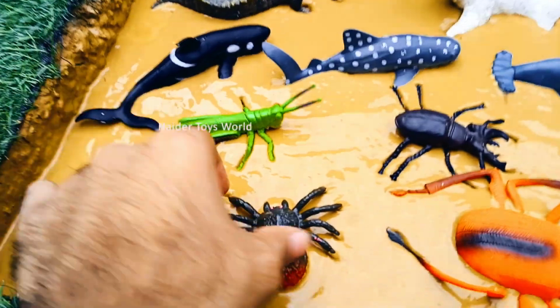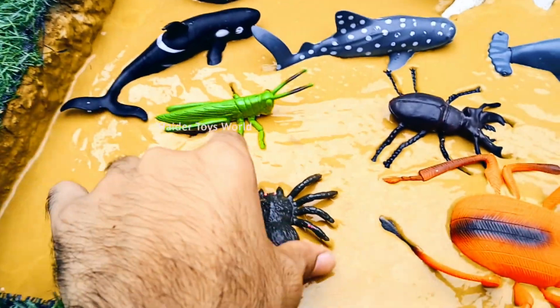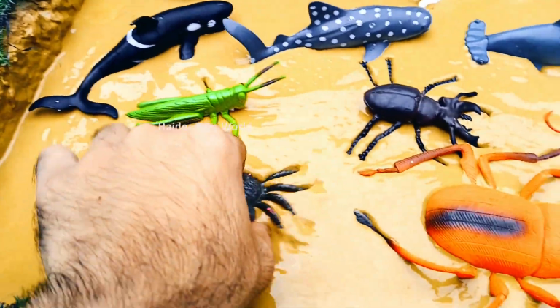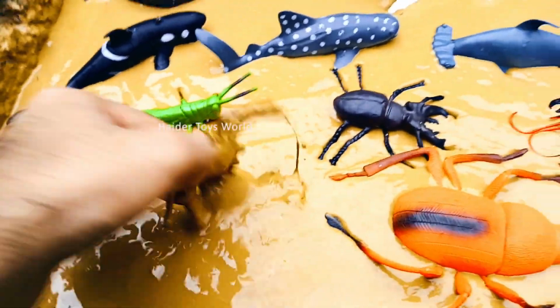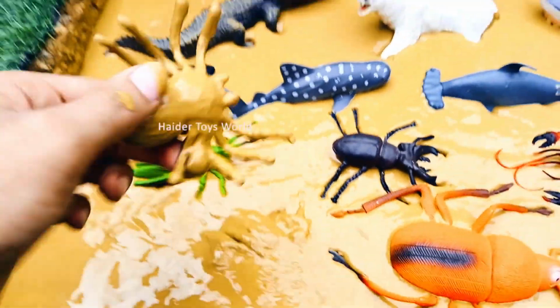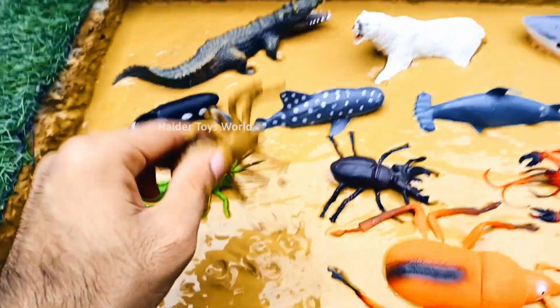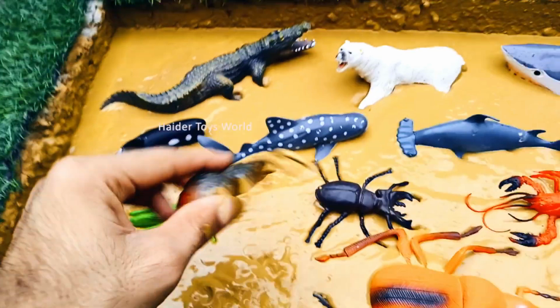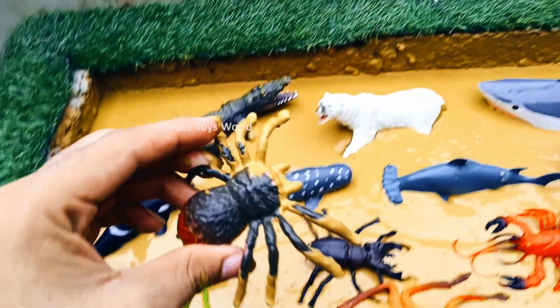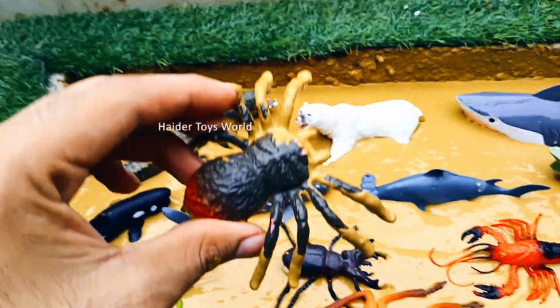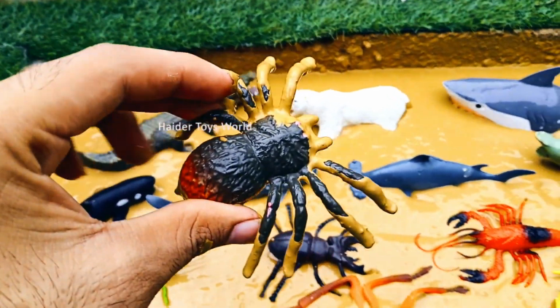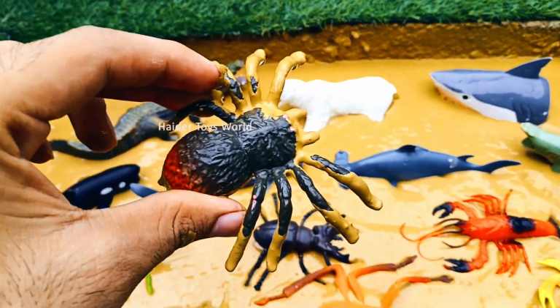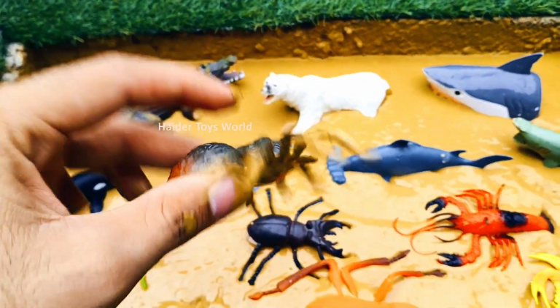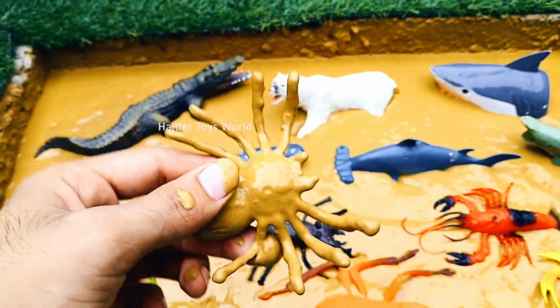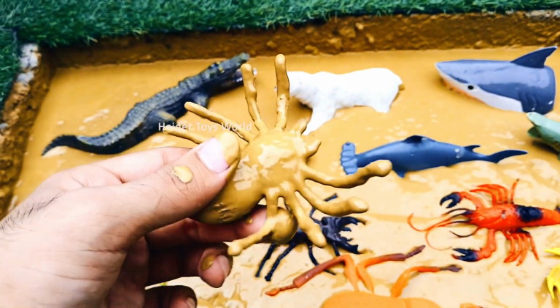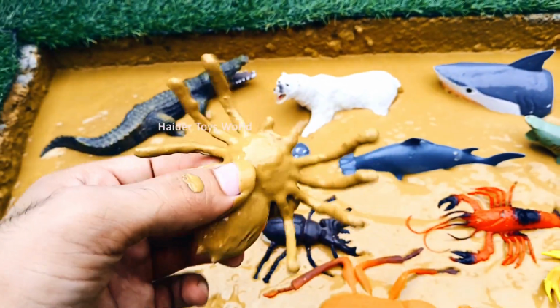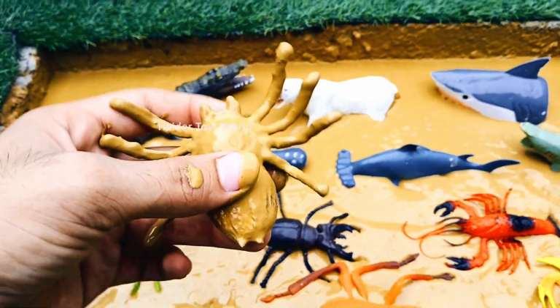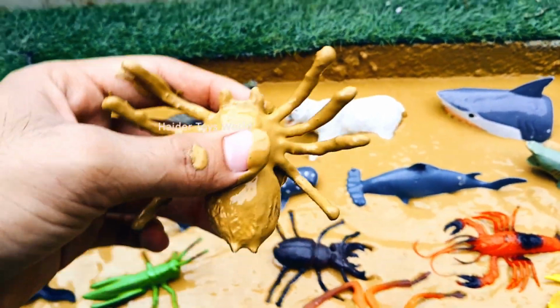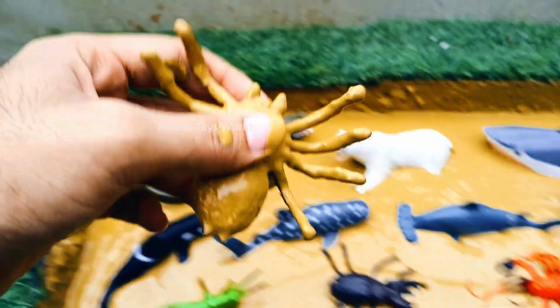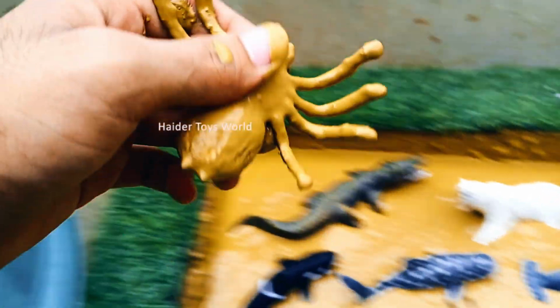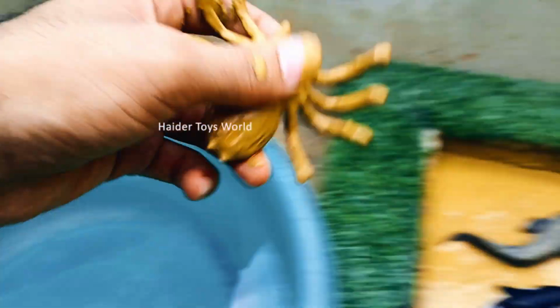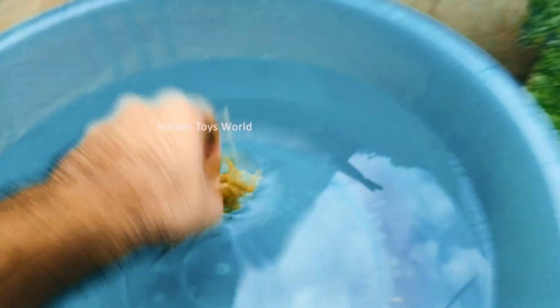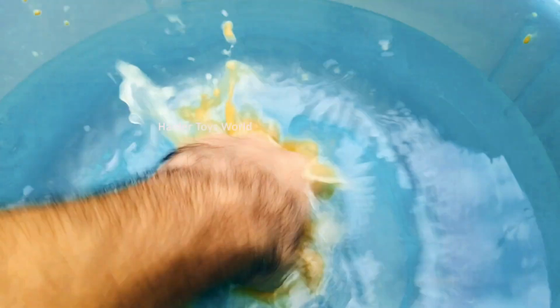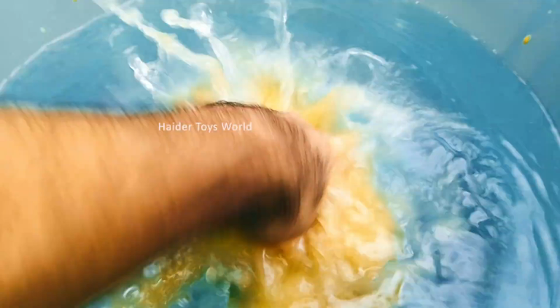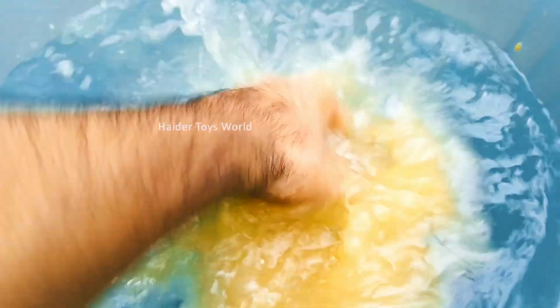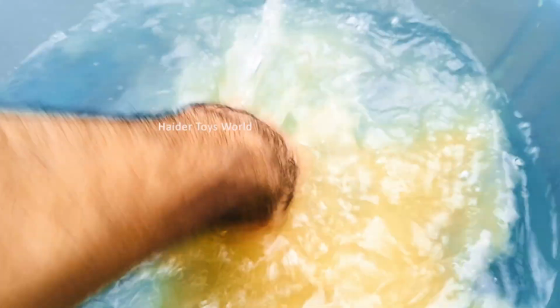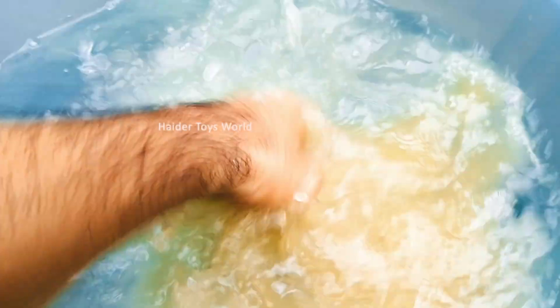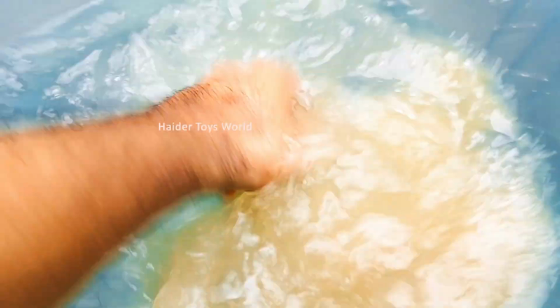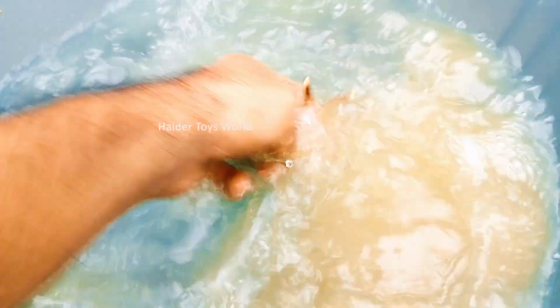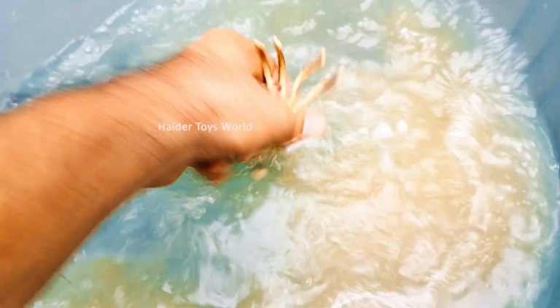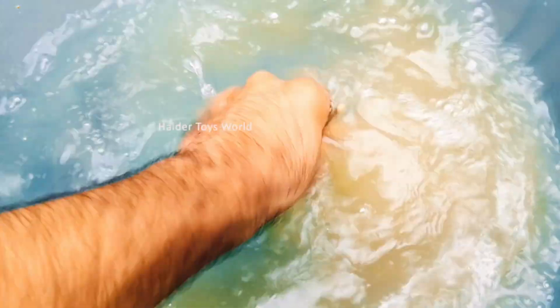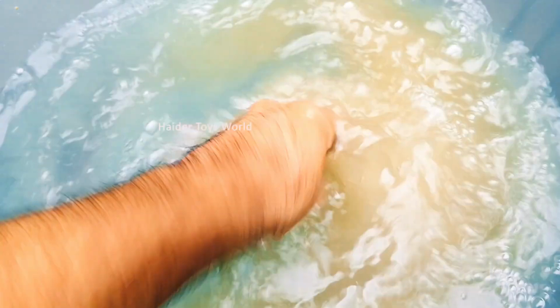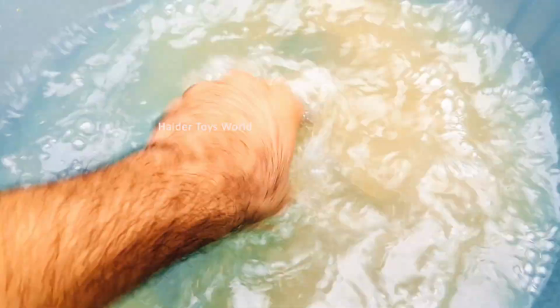Spider! Spiders spin webs to catch their food. Most spiders eat insects and help control pests.